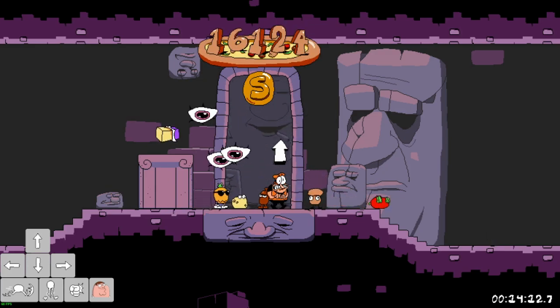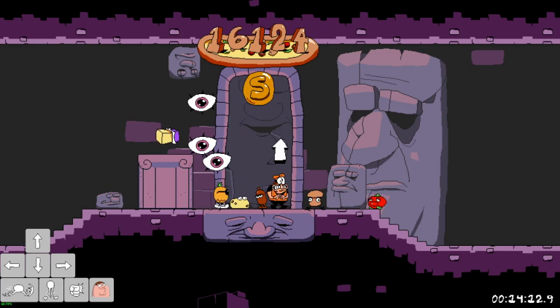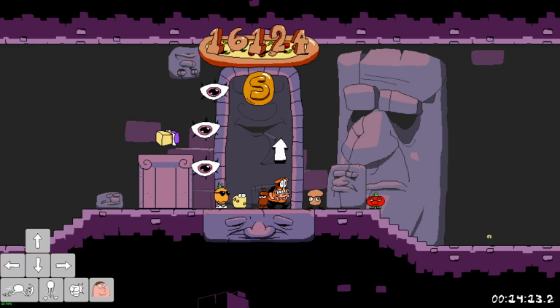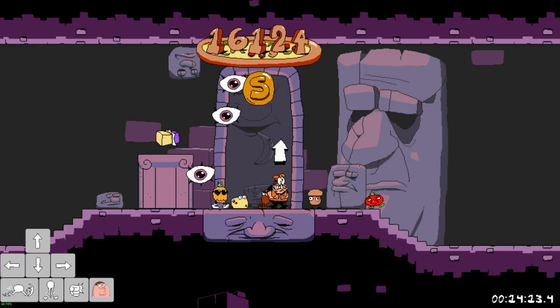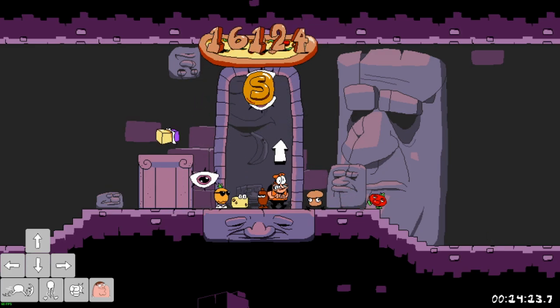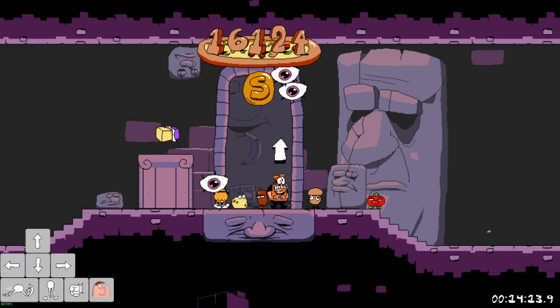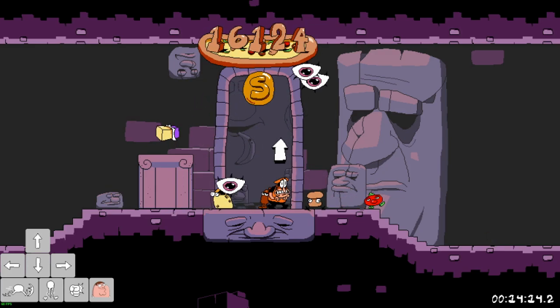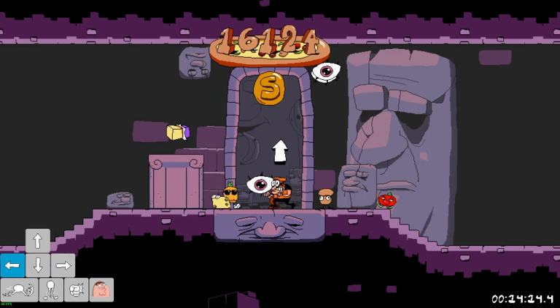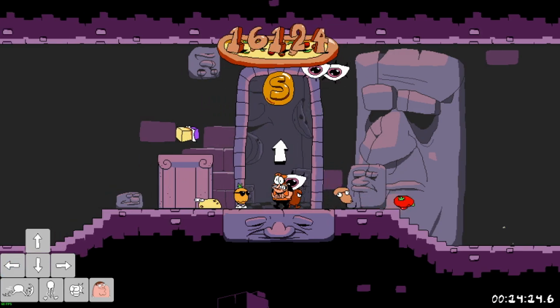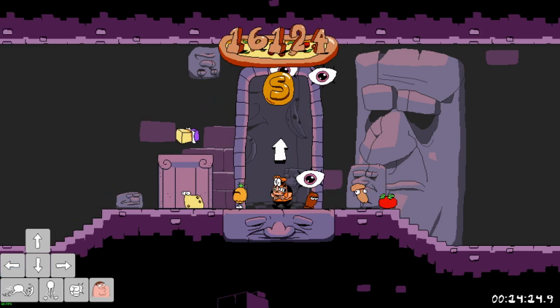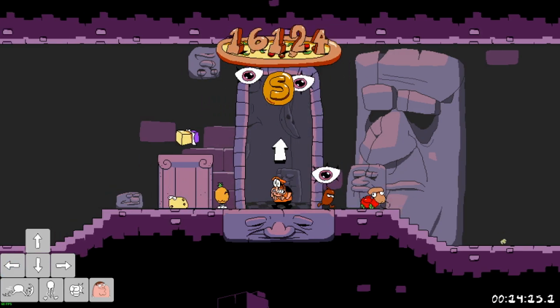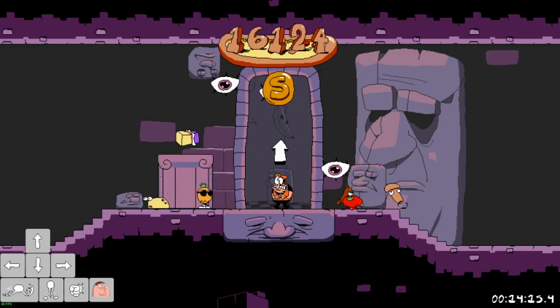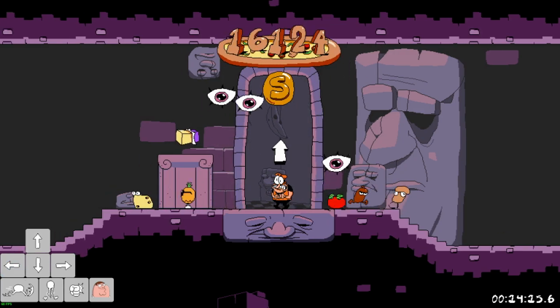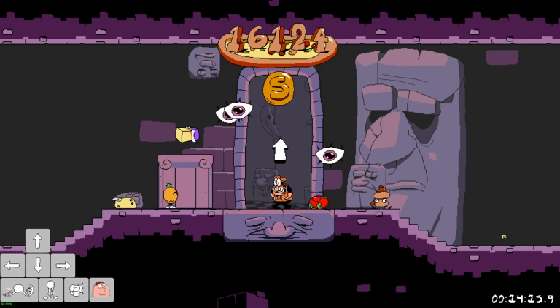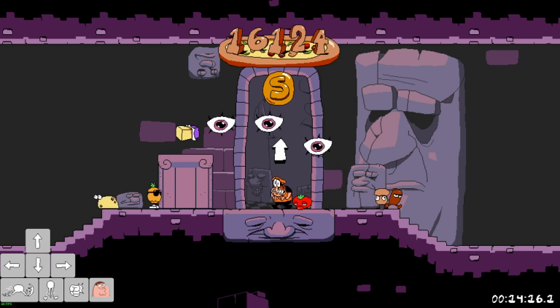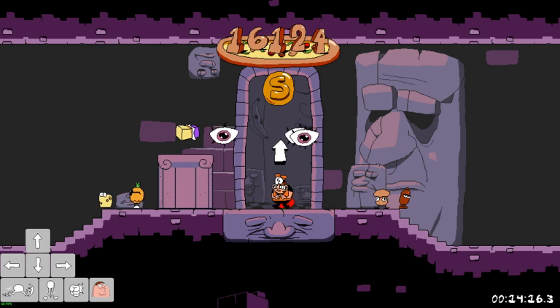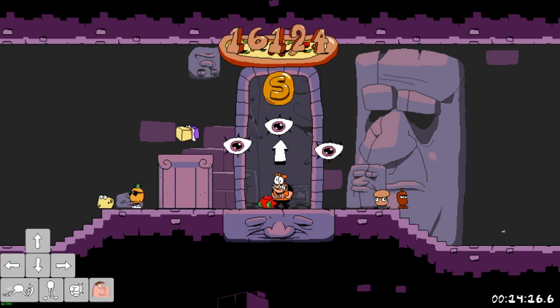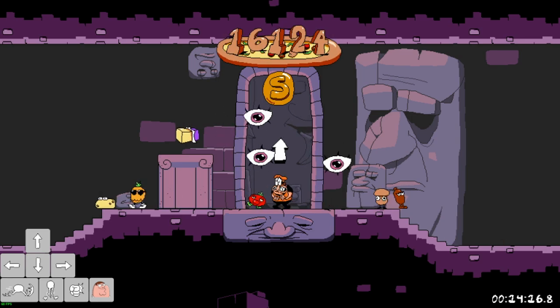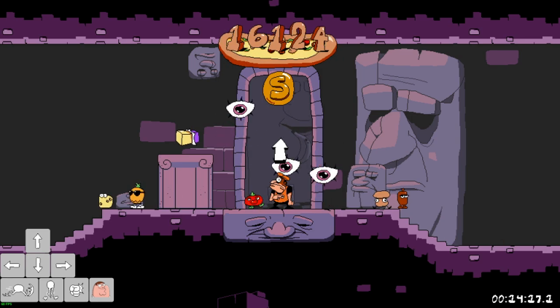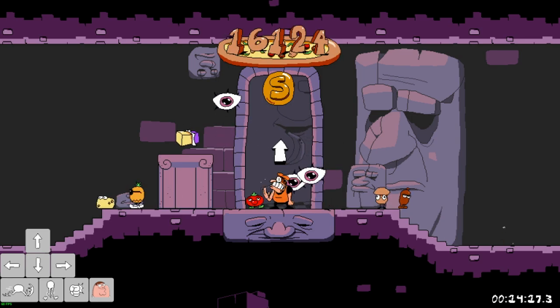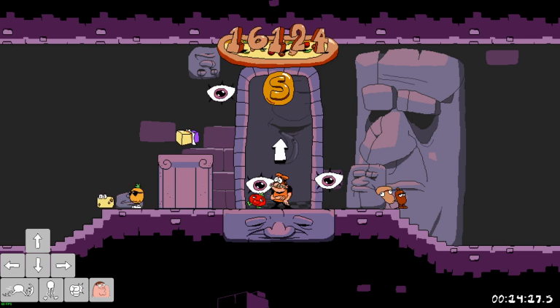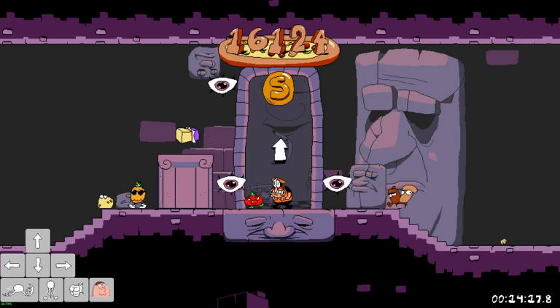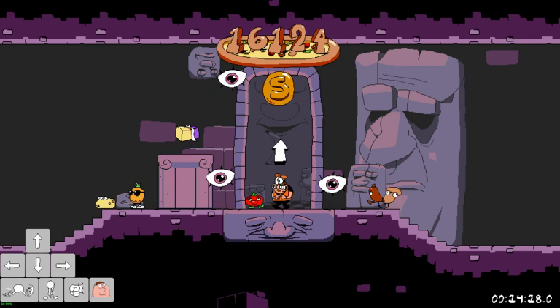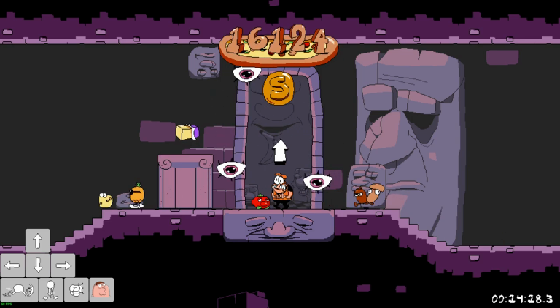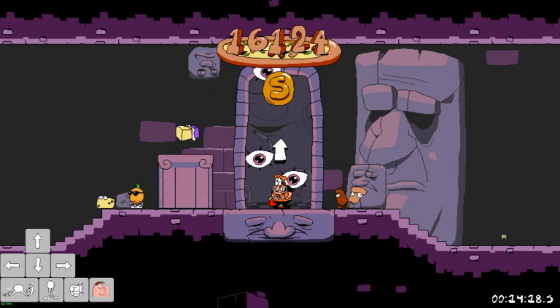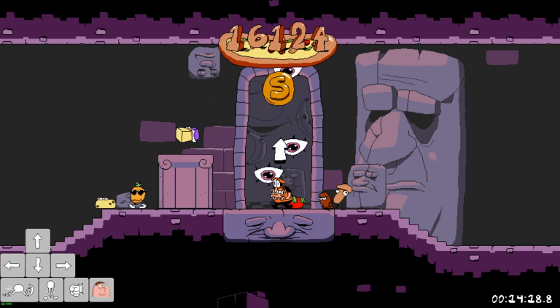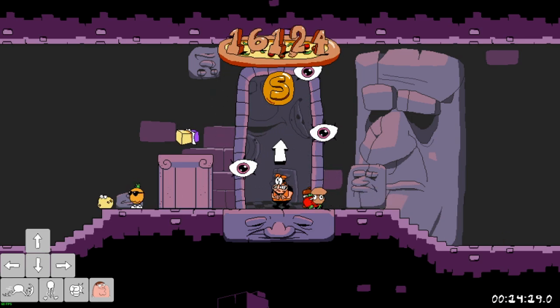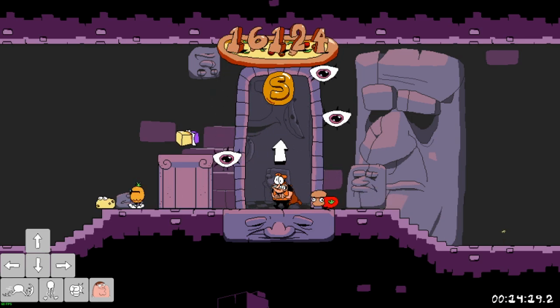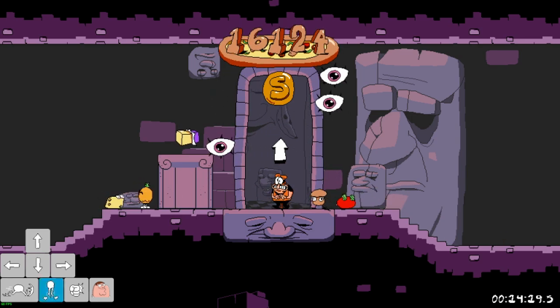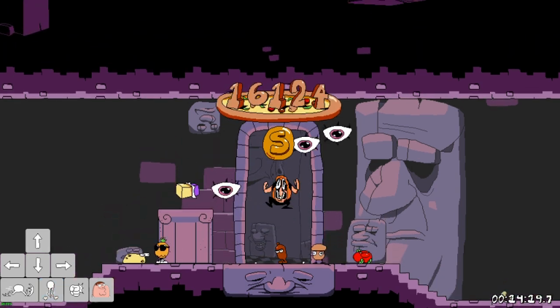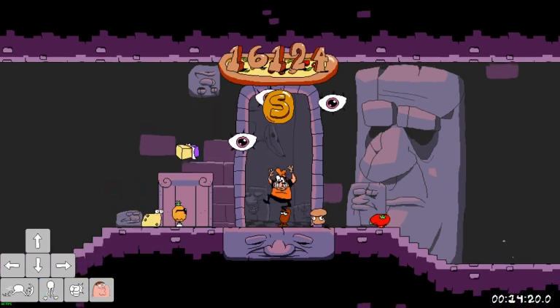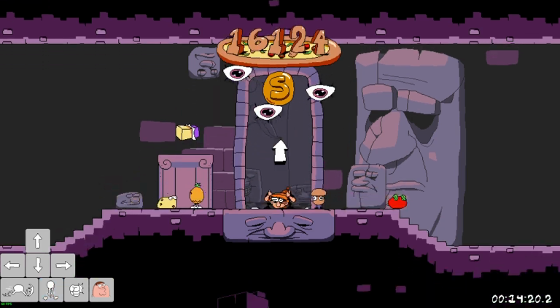Hey, it's Ellie. This is a tutorial on how to do Result Screen Skip, otherwise known as RSS in Pizza Tower.